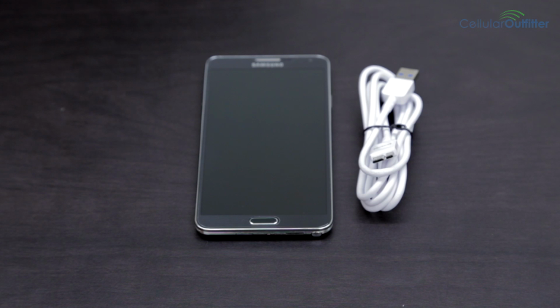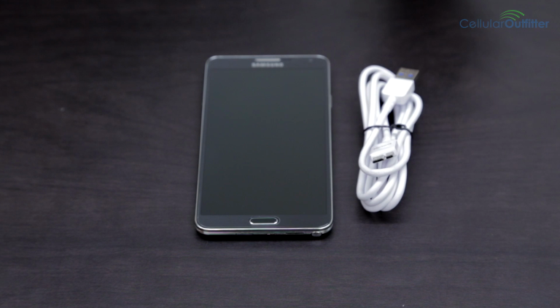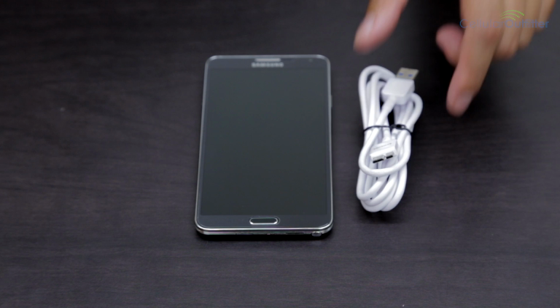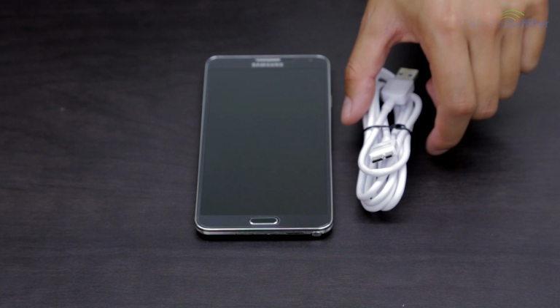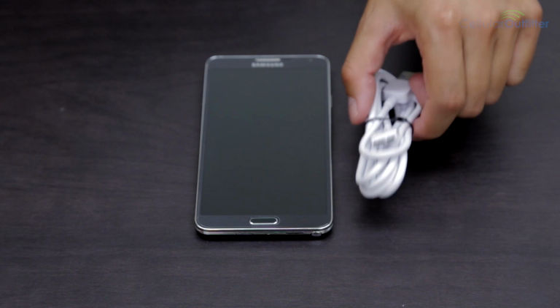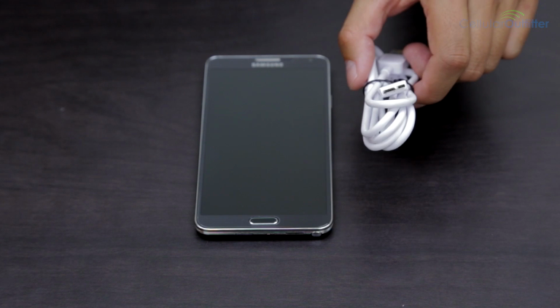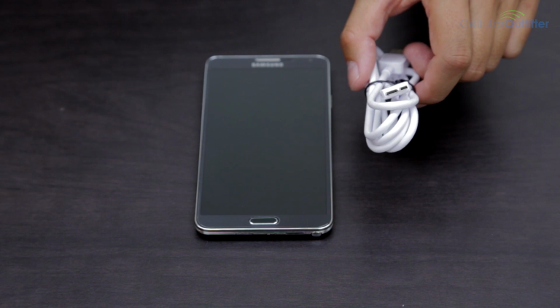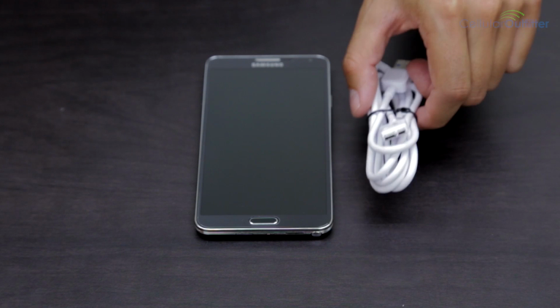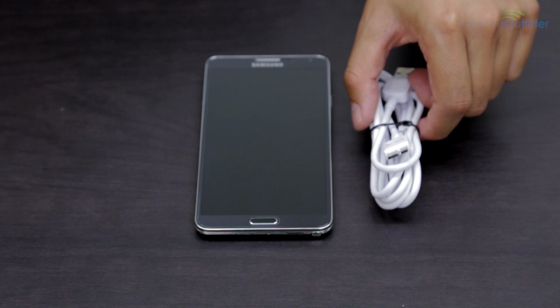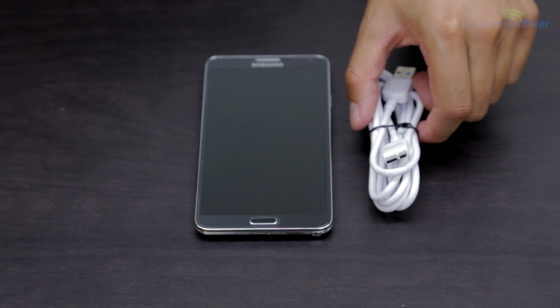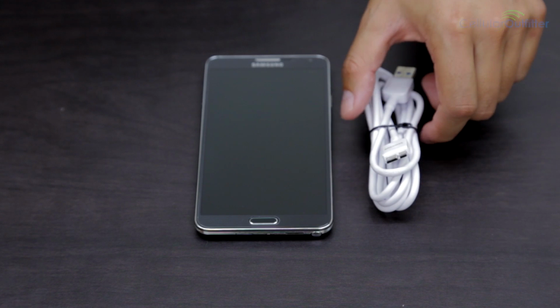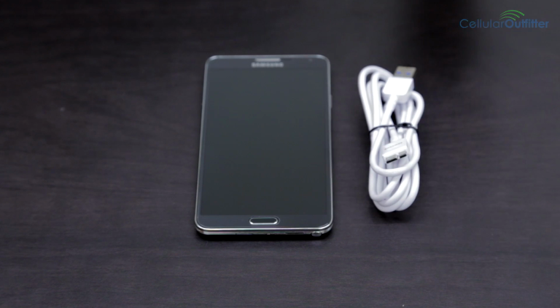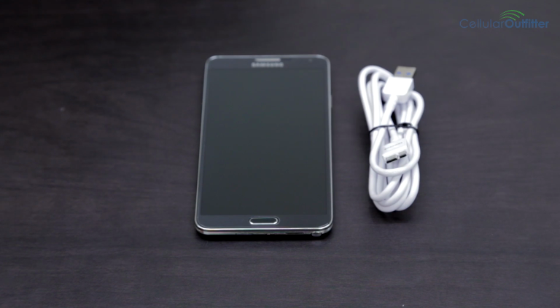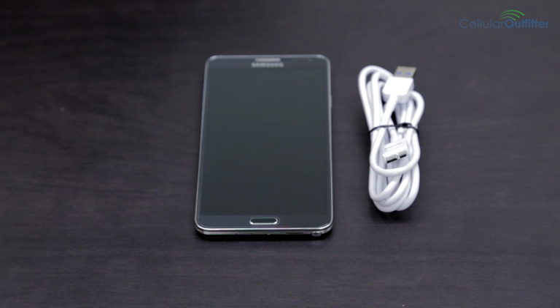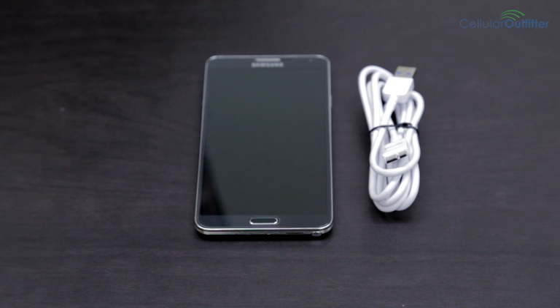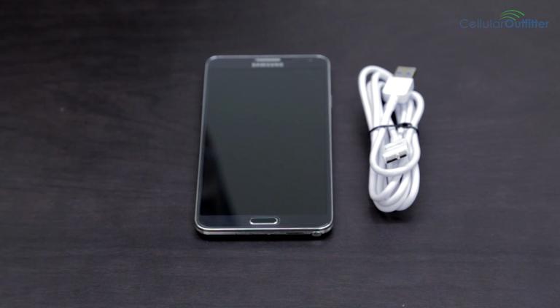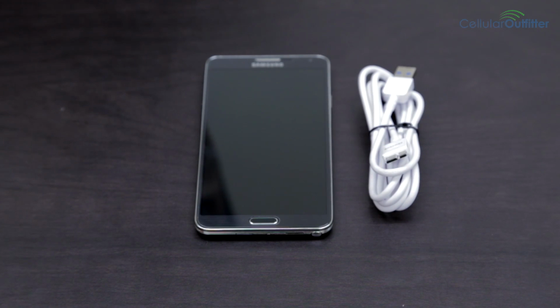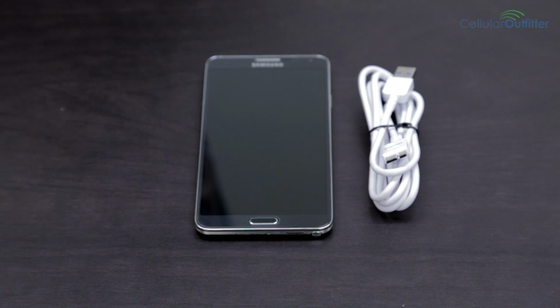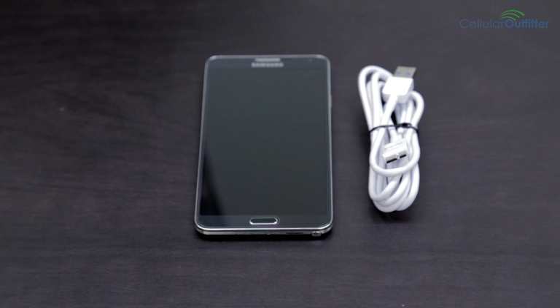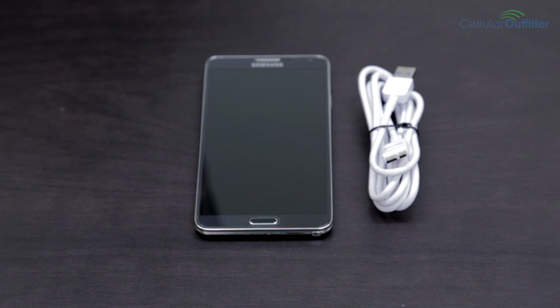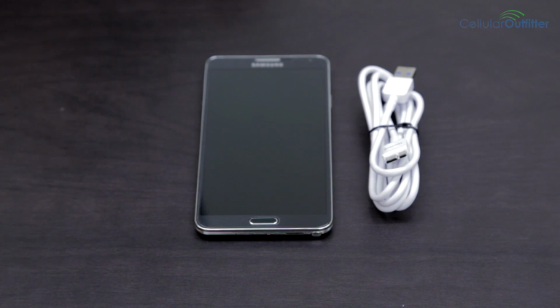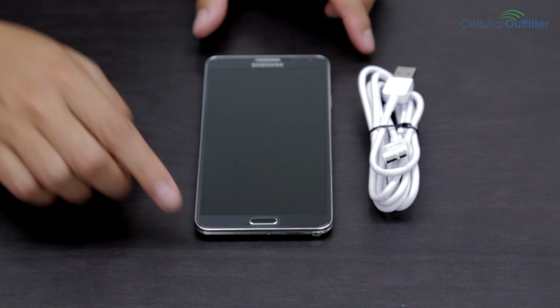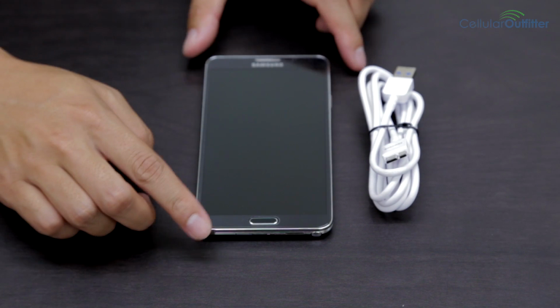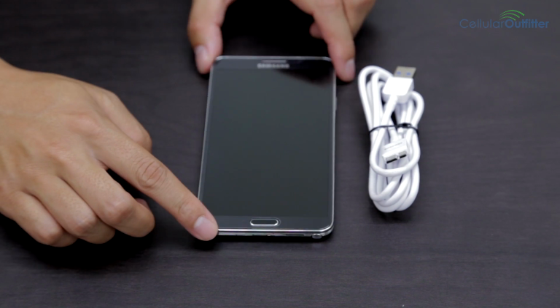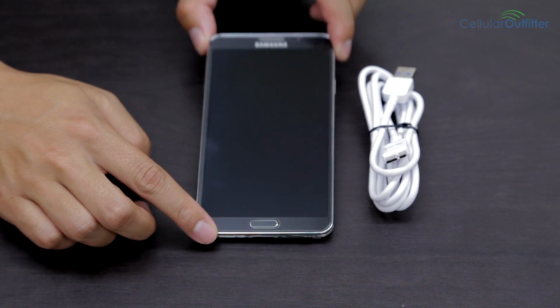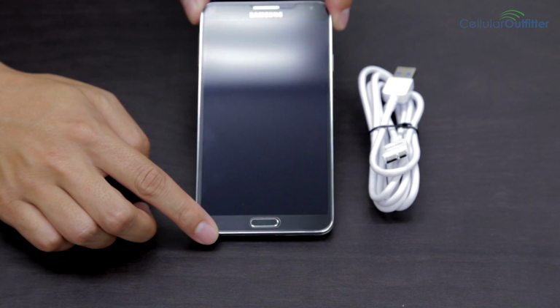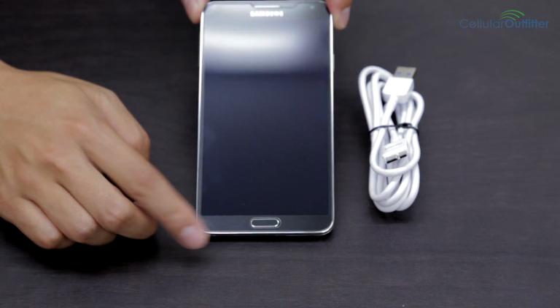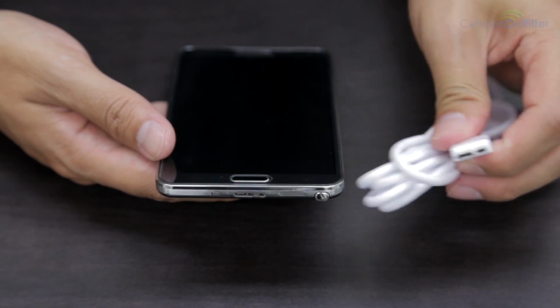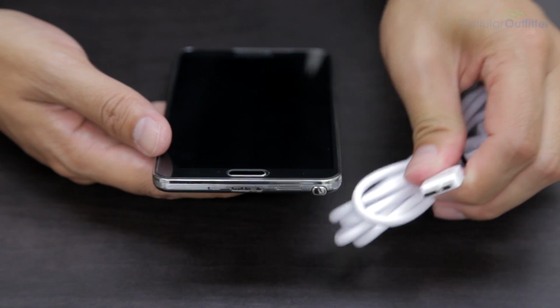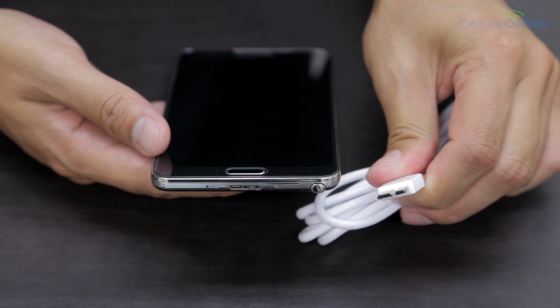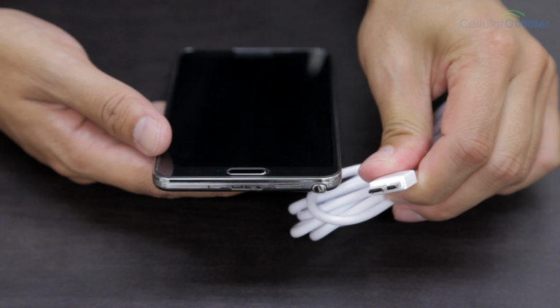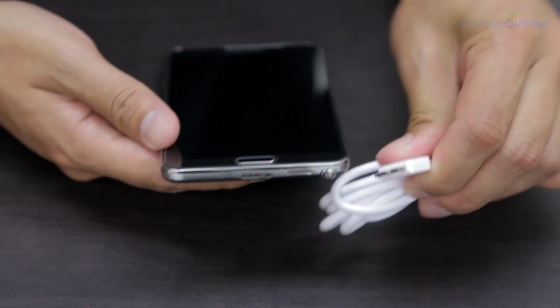Here we have the micro USB 3.0 cable. Currently only the Galaxy S5 and the Note 3 have this port.